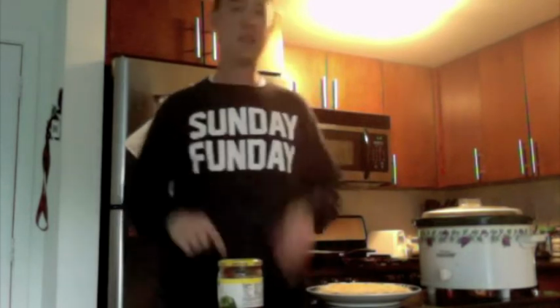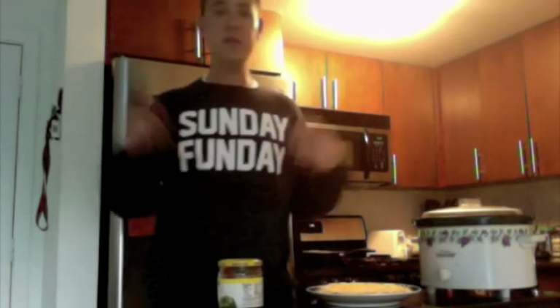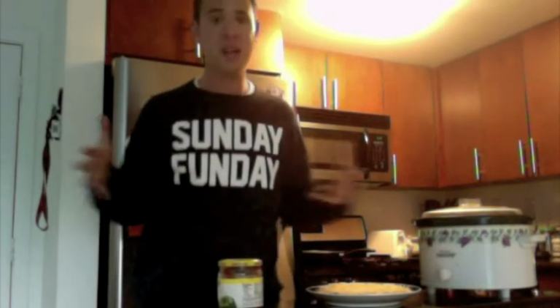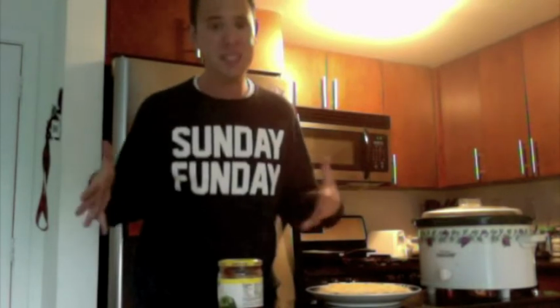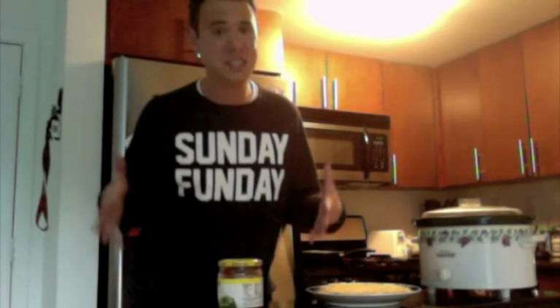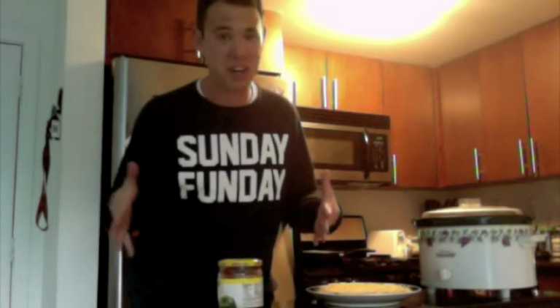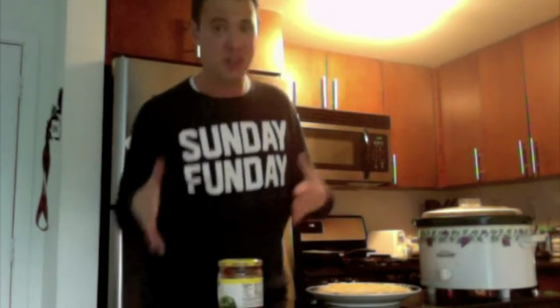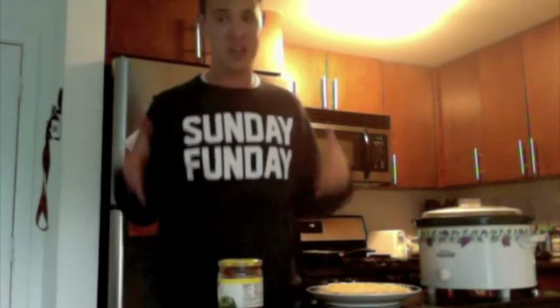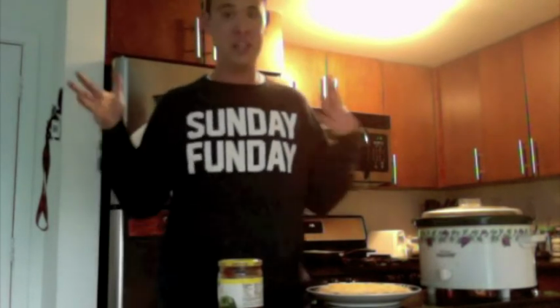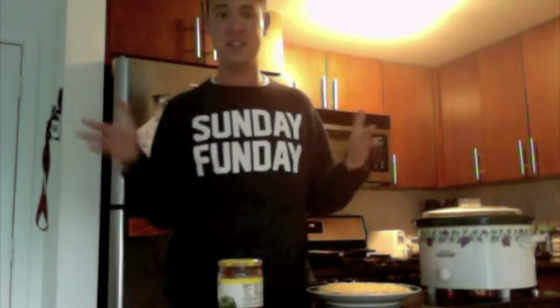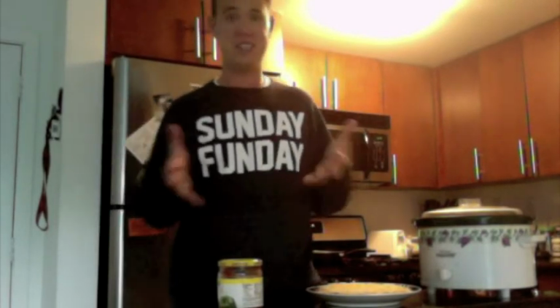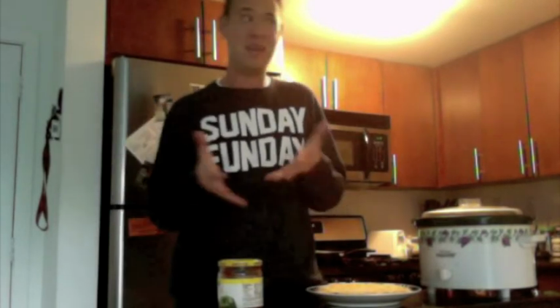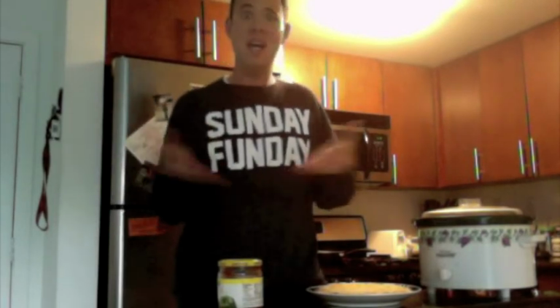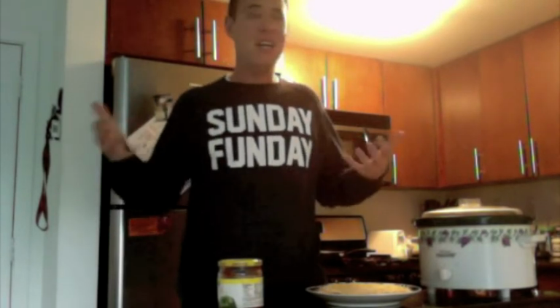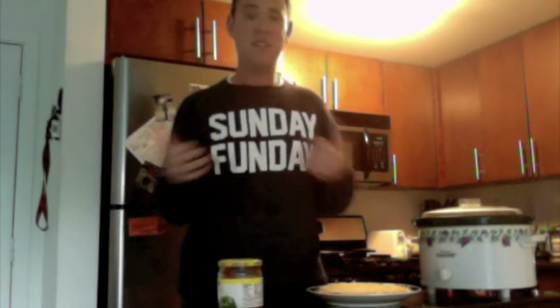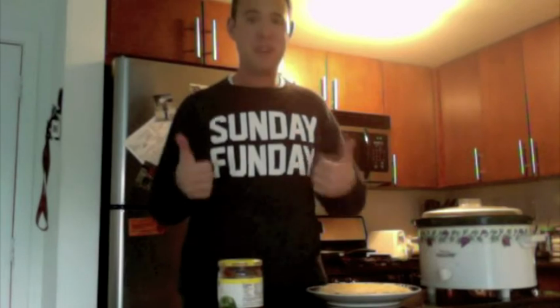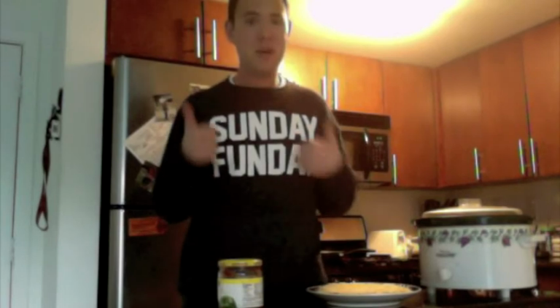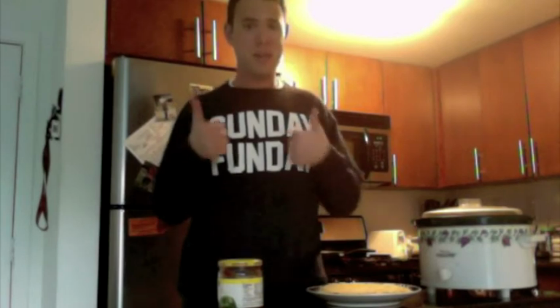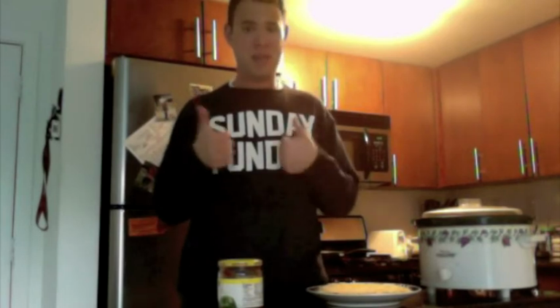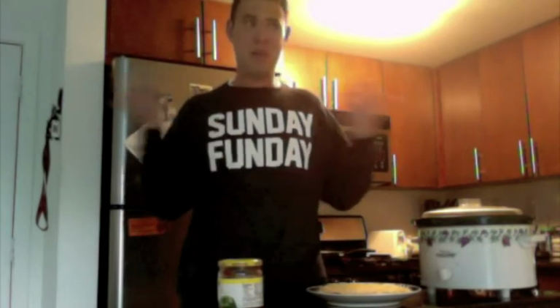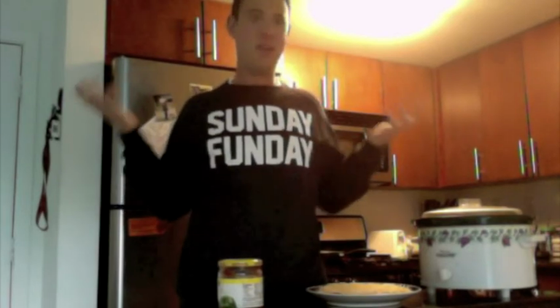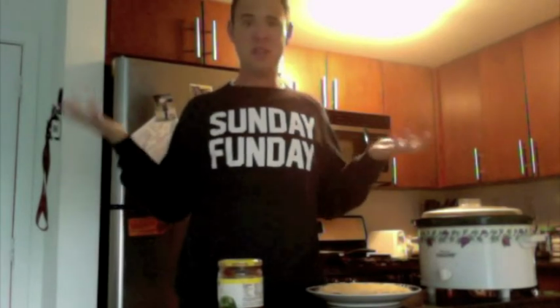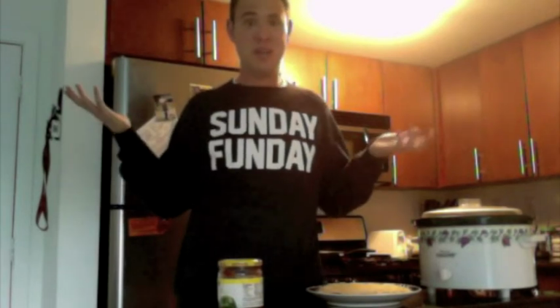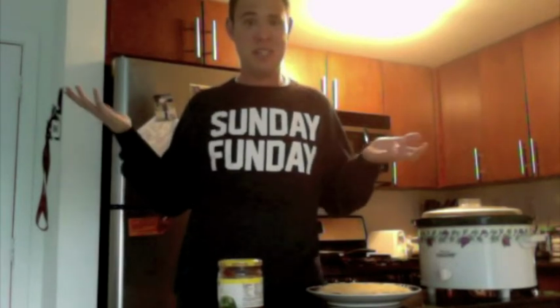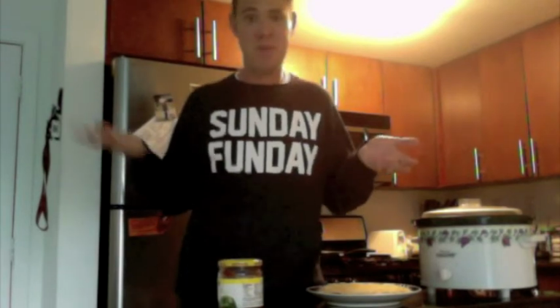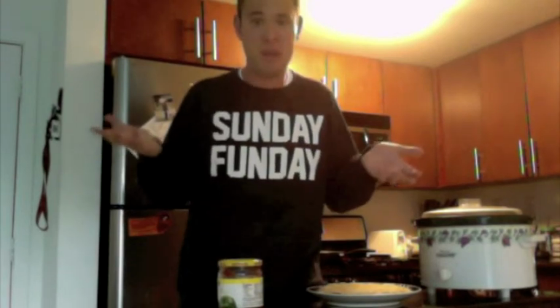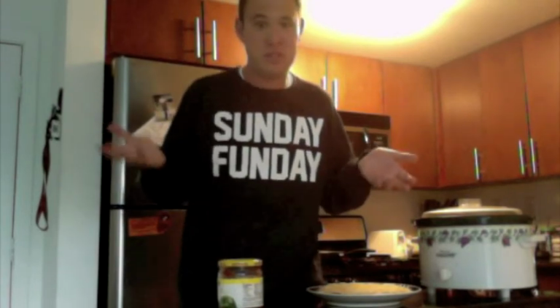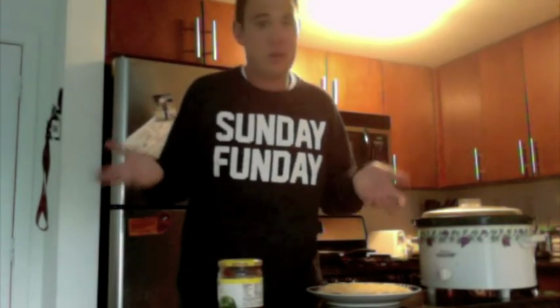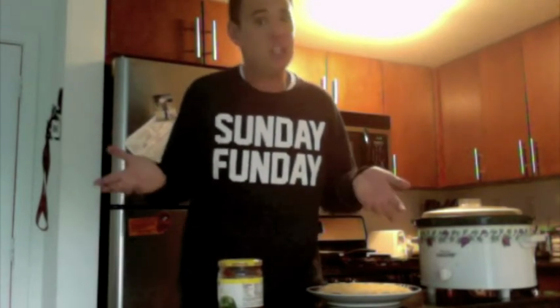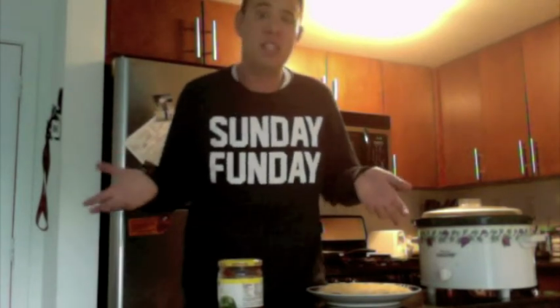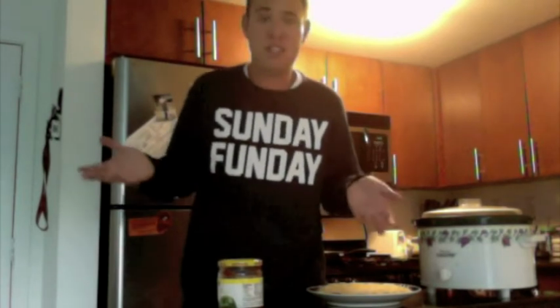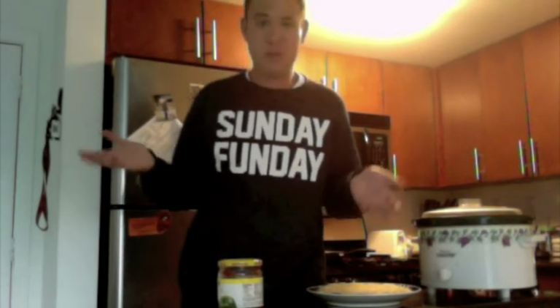If you liked this video or you're going to use this dip, give this video a thumbs up and let me know that you liked it. Maybe I'll do some more kitchen things in the future.